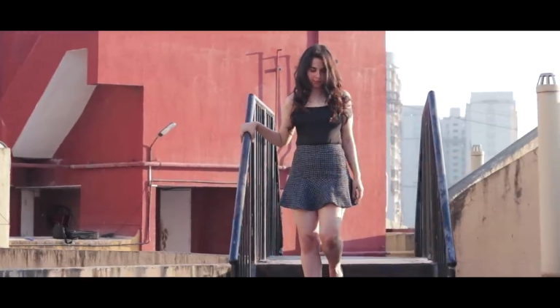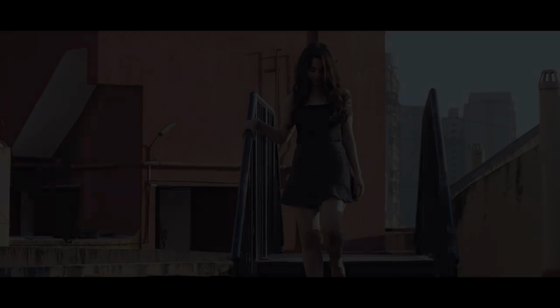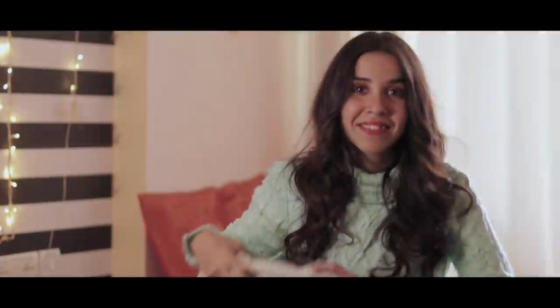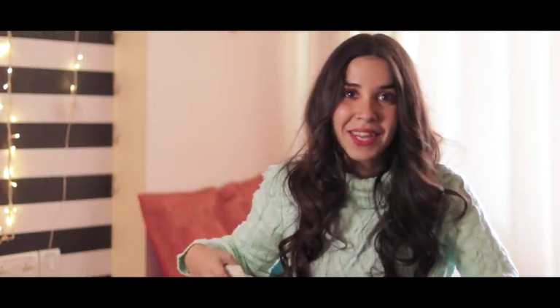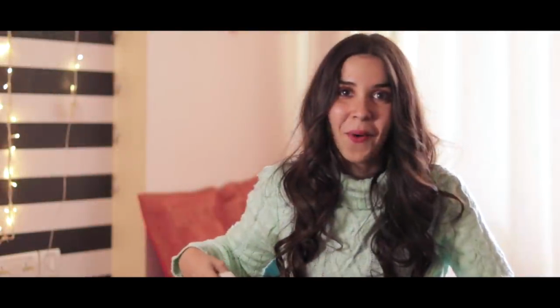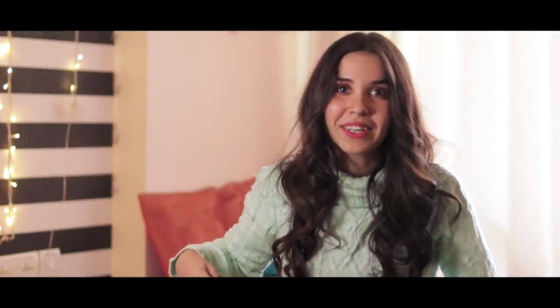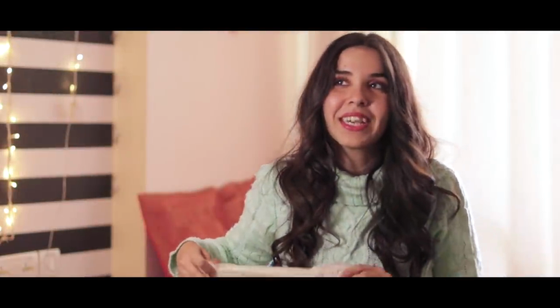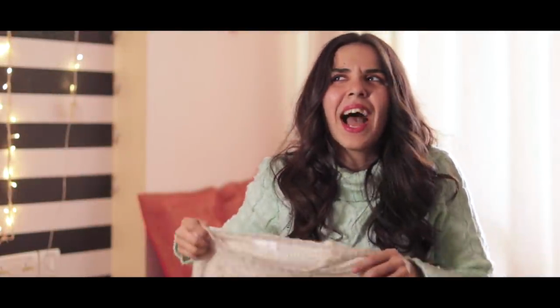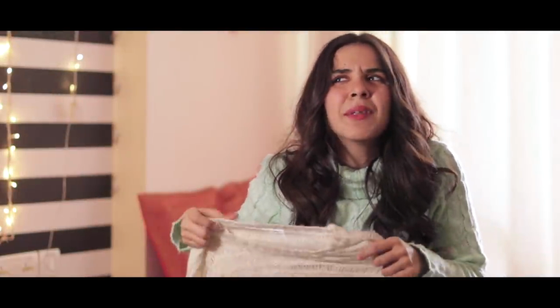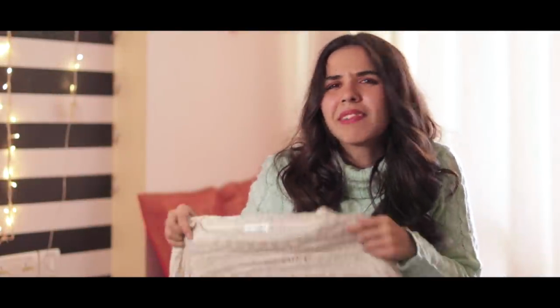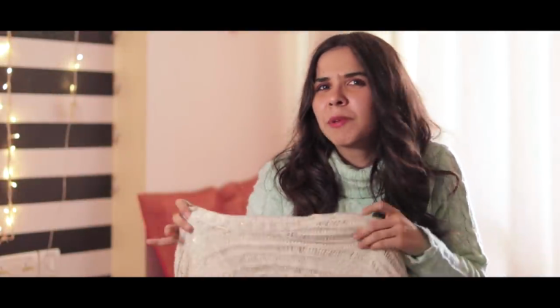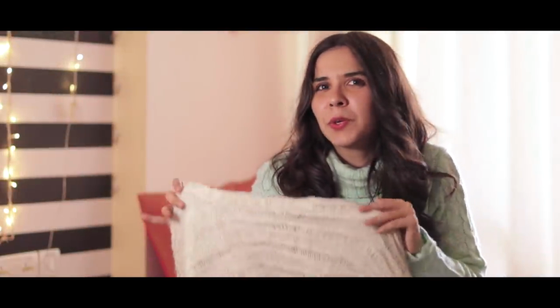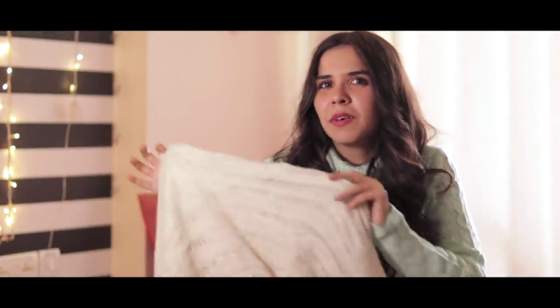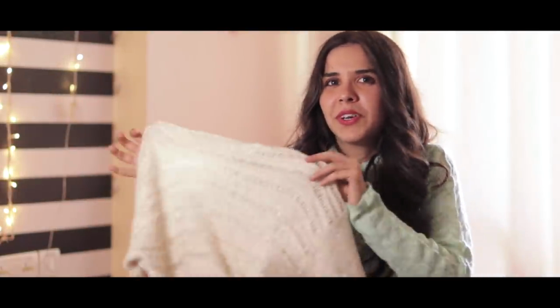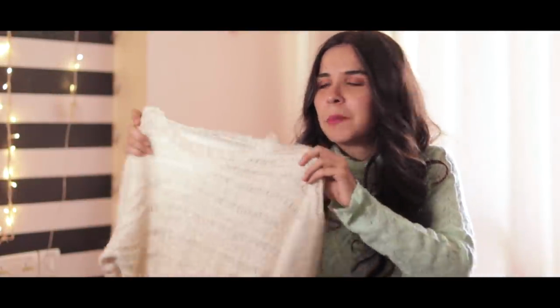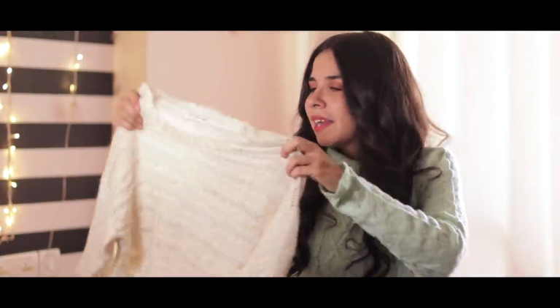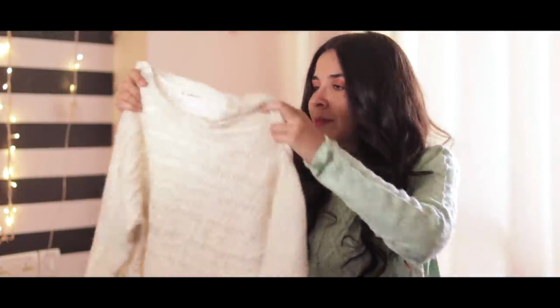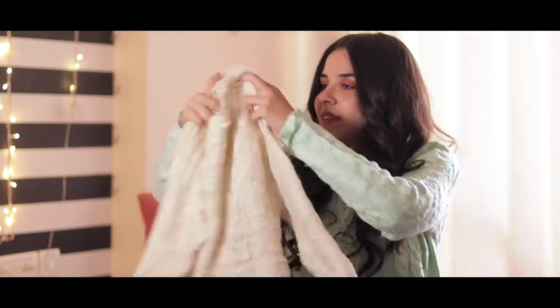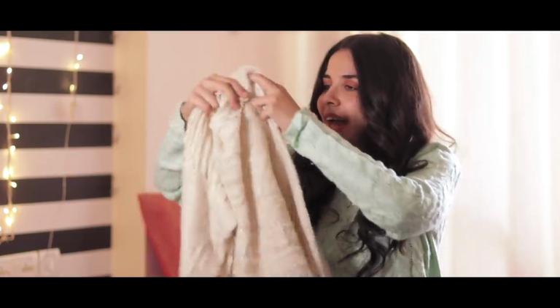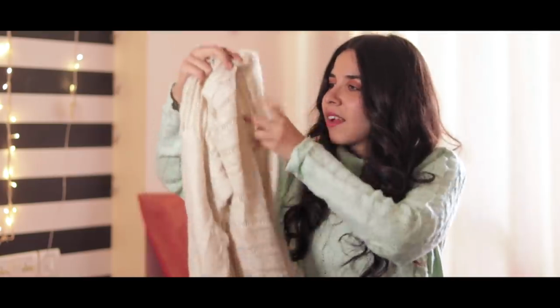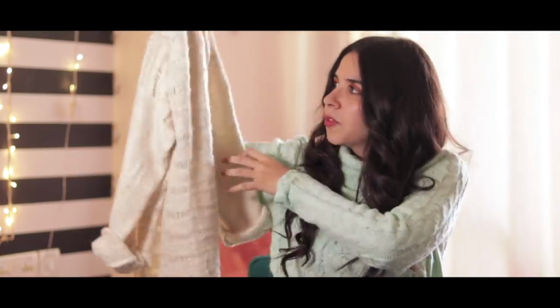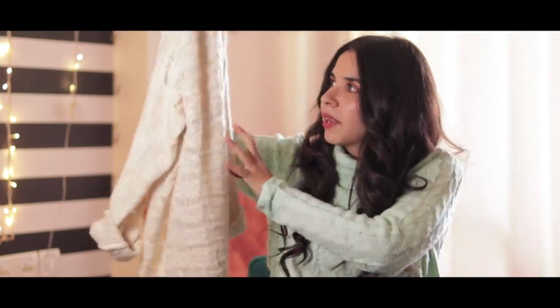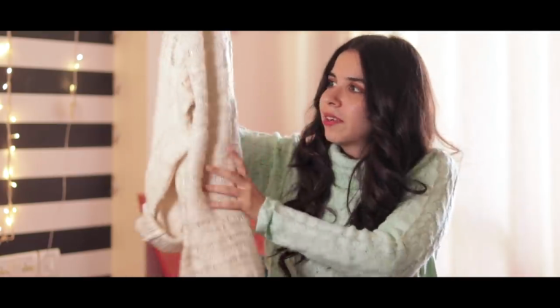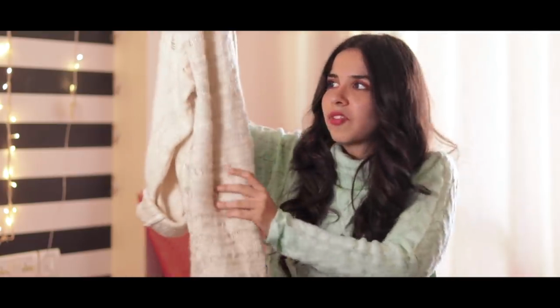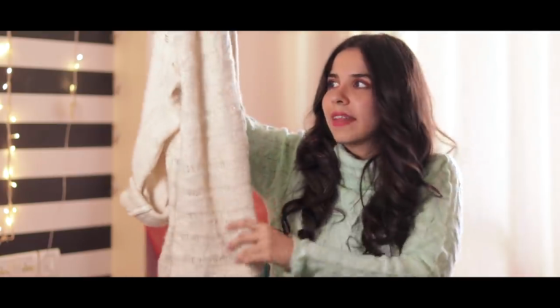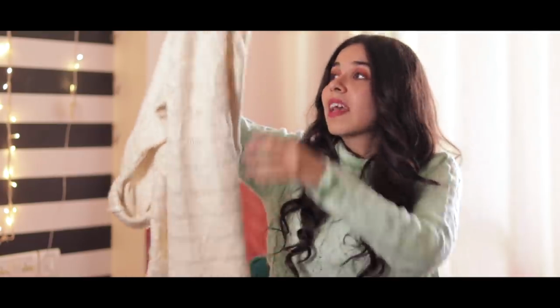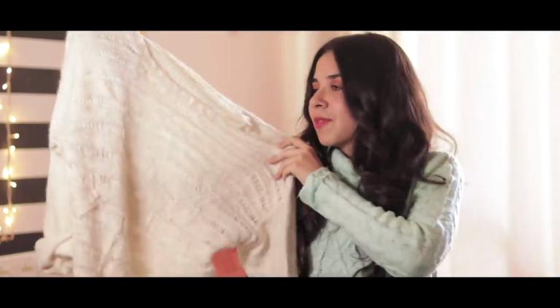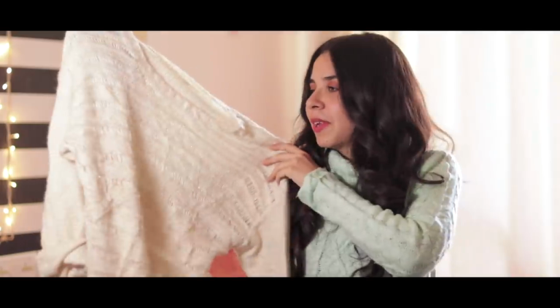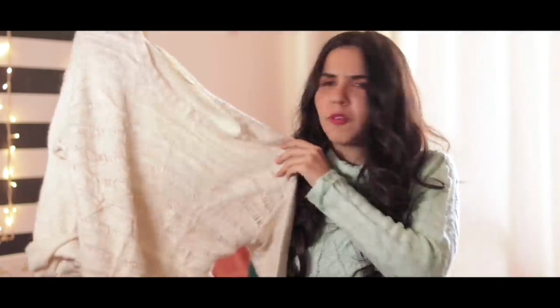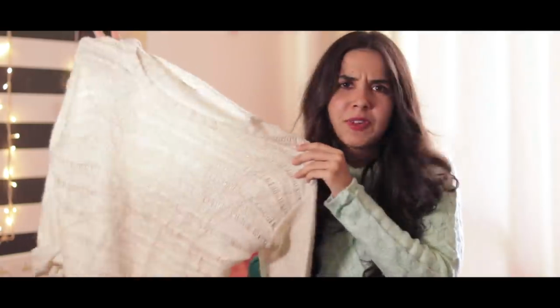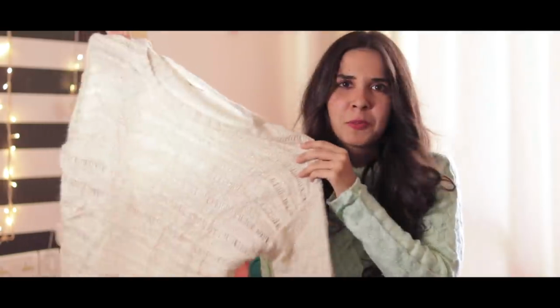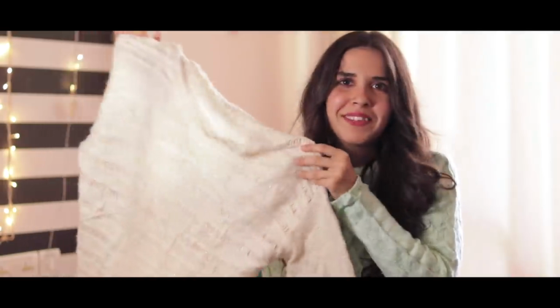The next thing I got can easily be slipped into a winter party because it has a few glitter strands. This was only for 50 rupees.